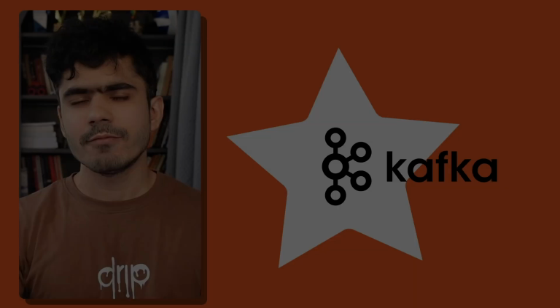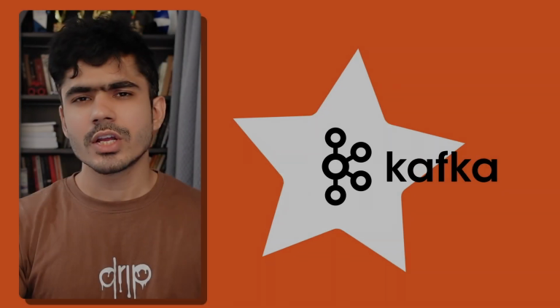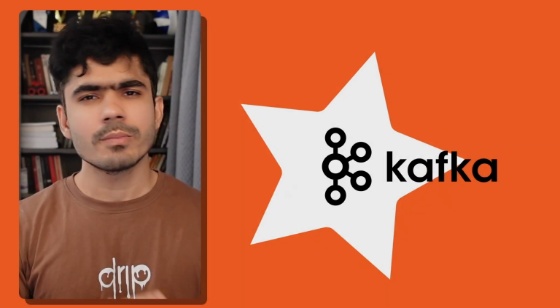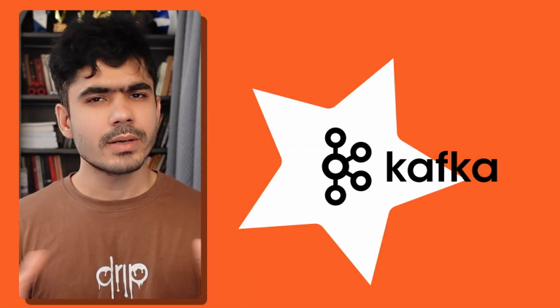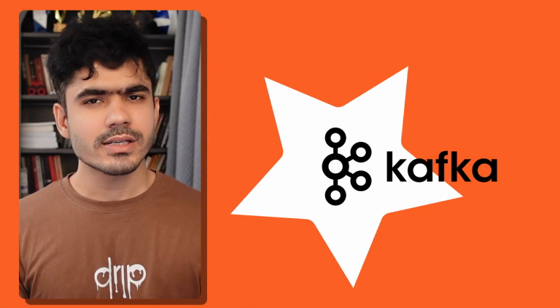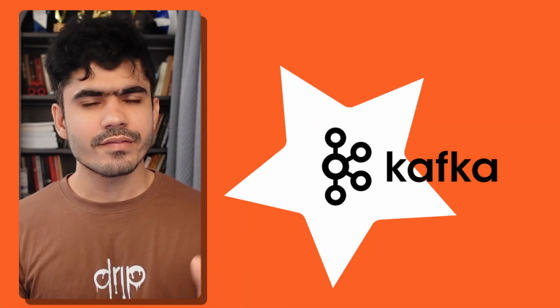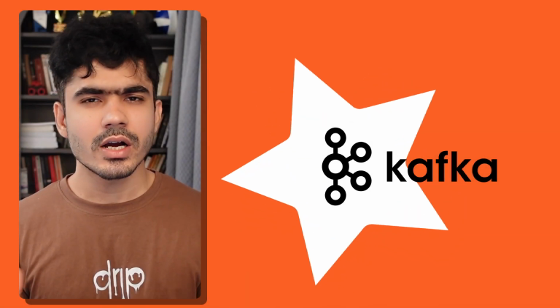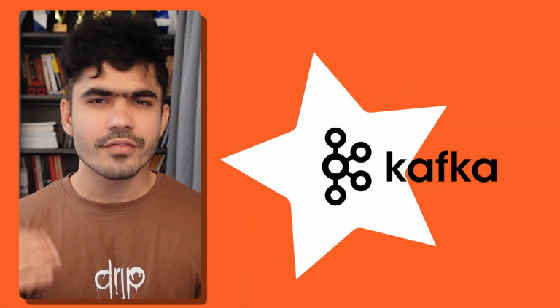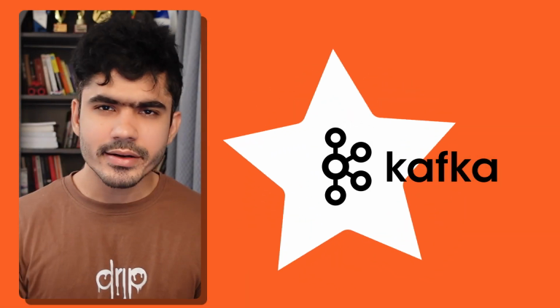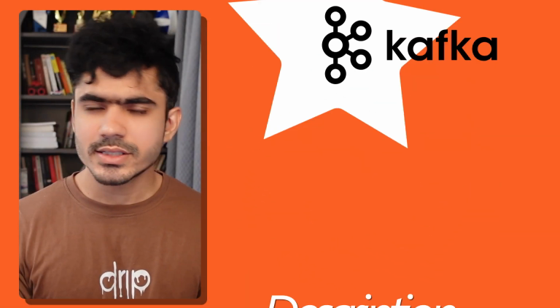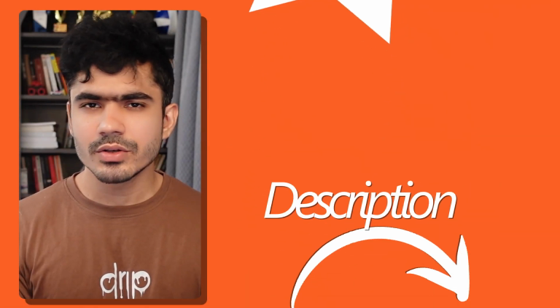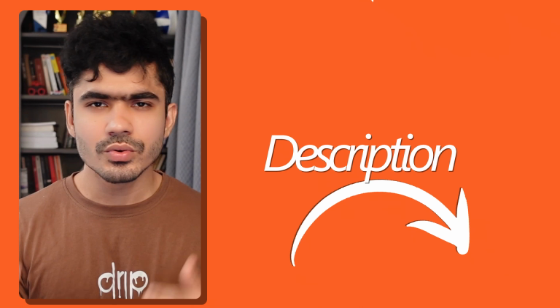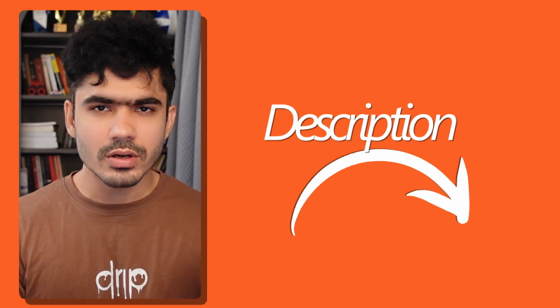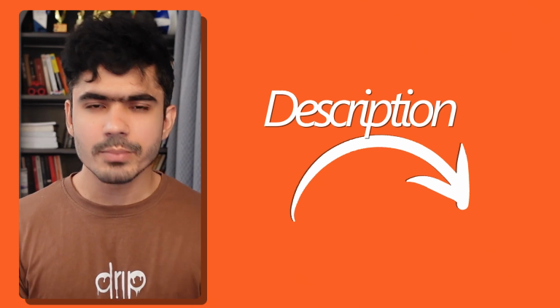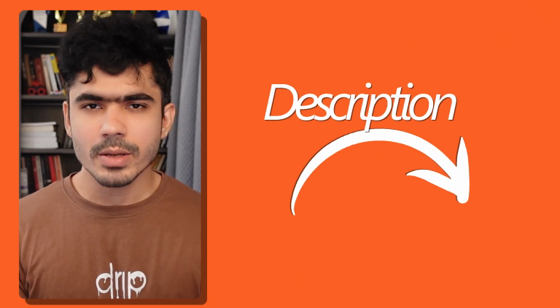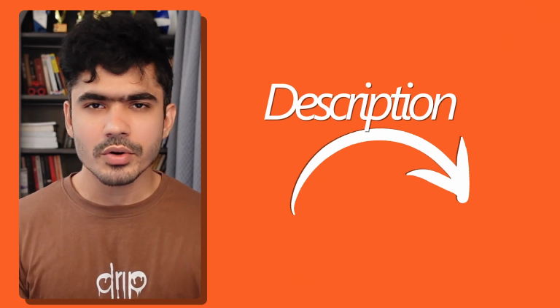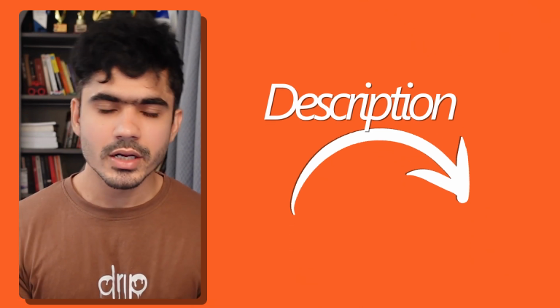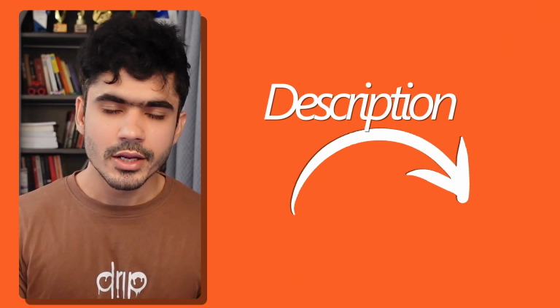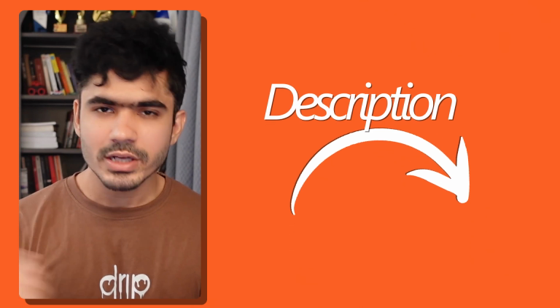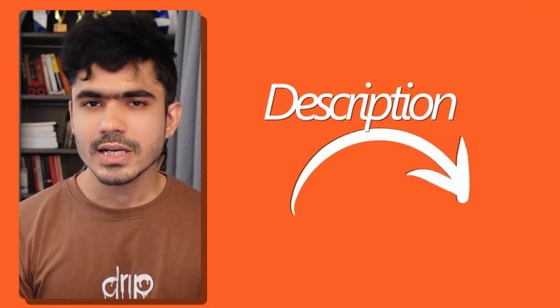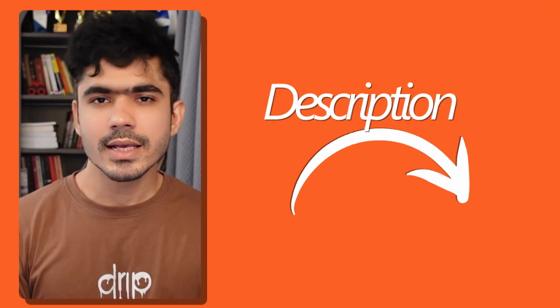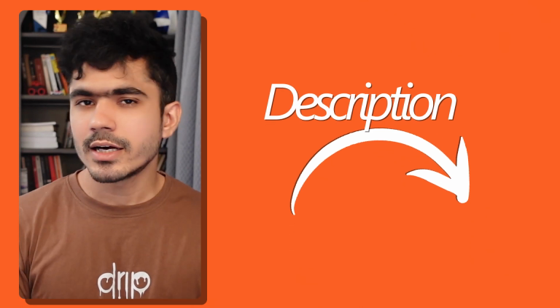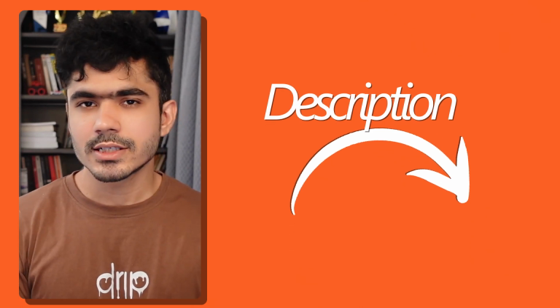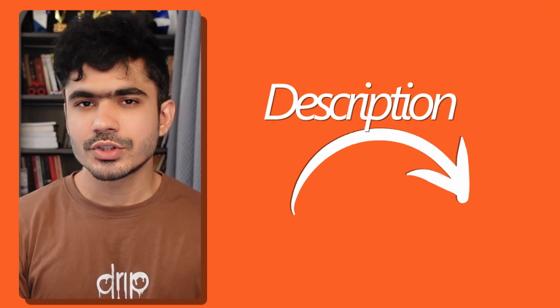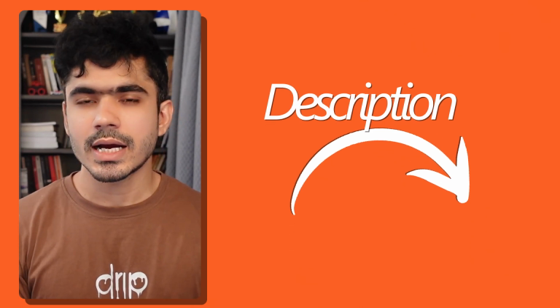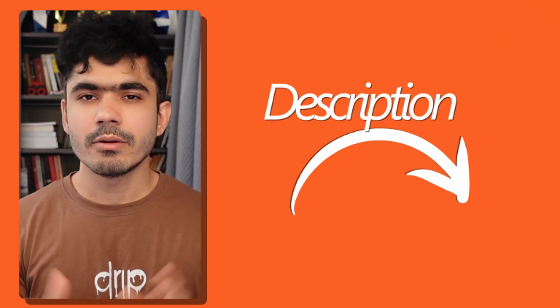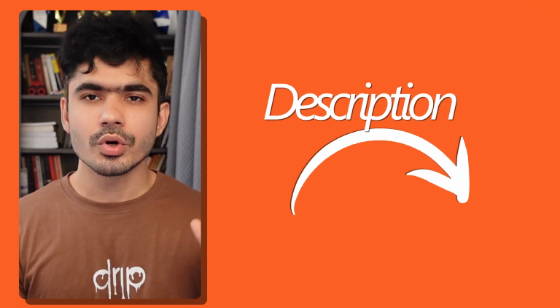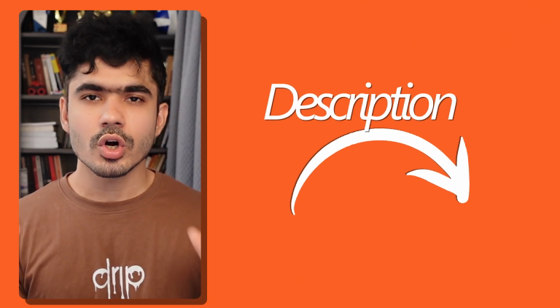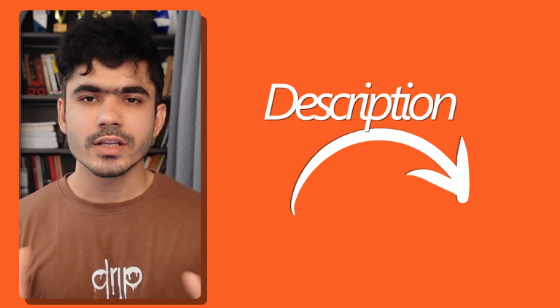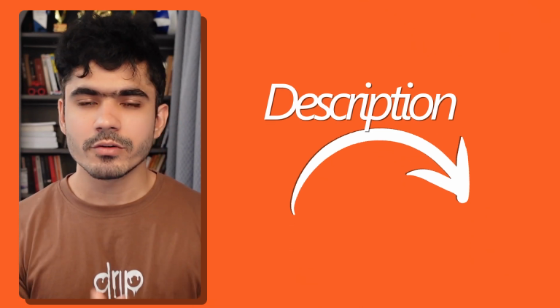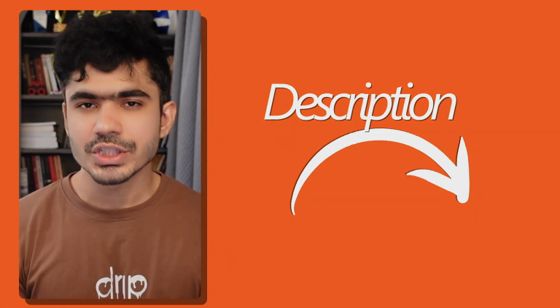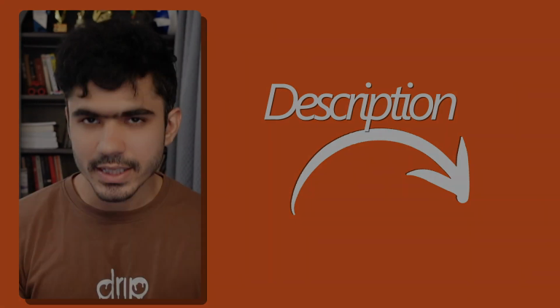I am working on my Apache Kafka course. If you are interested in learning more about it, you can check the link in the description — I will put all of the information there.